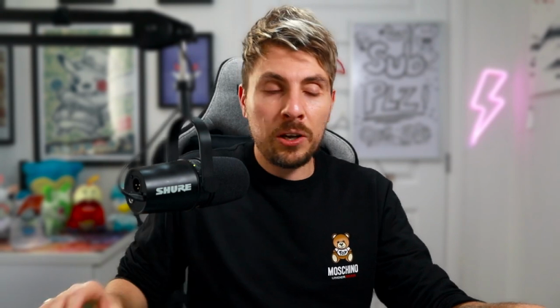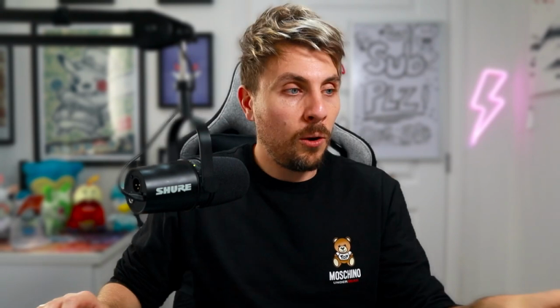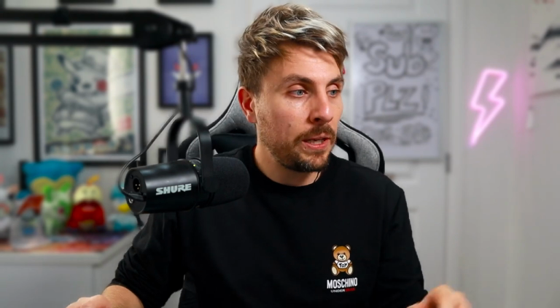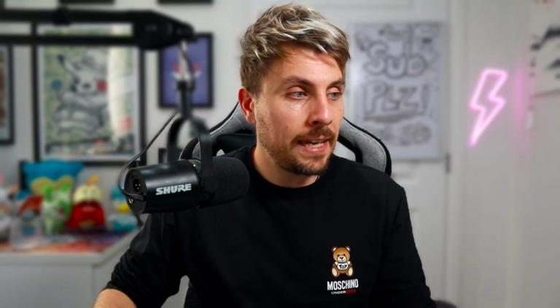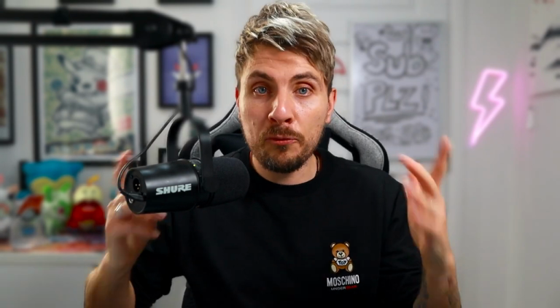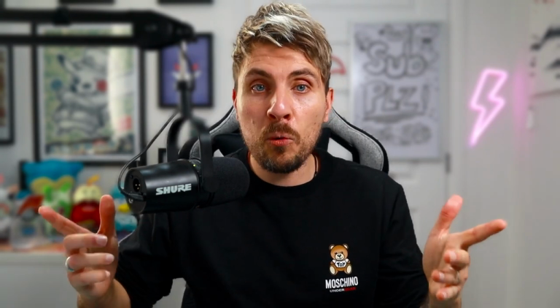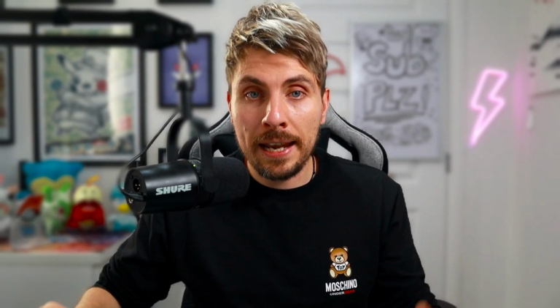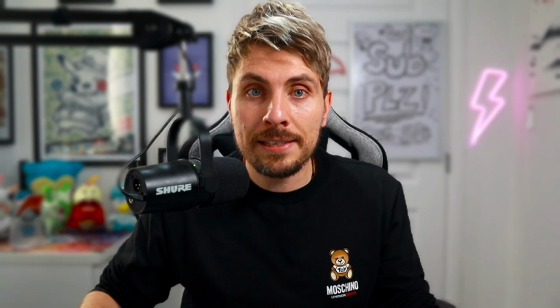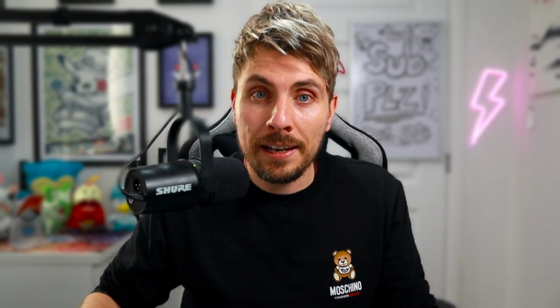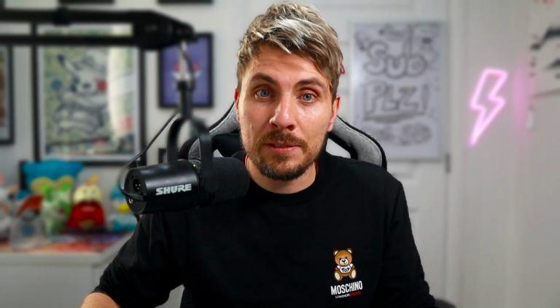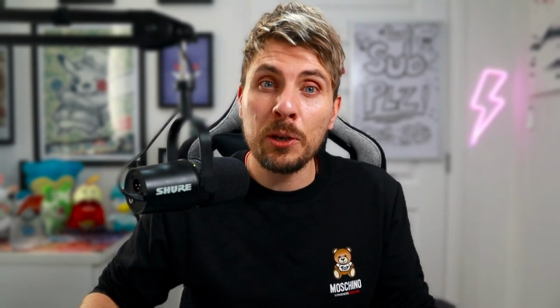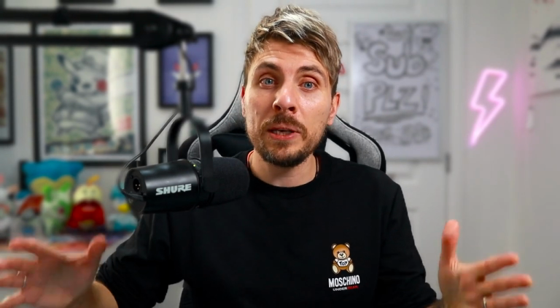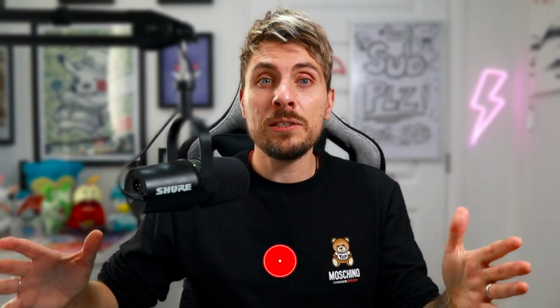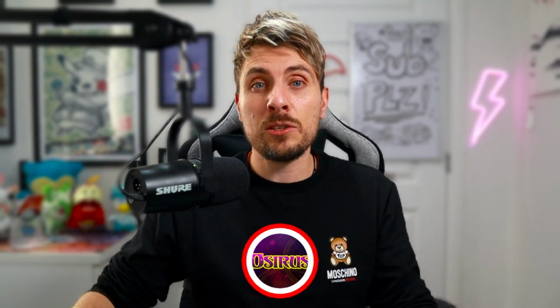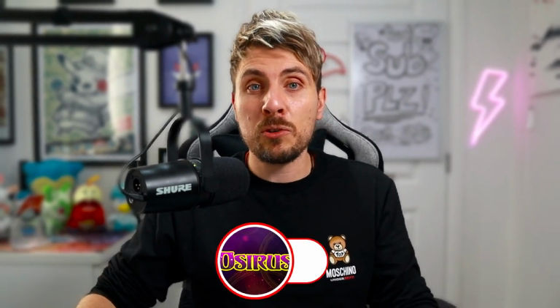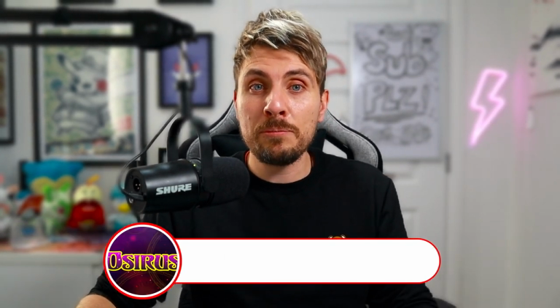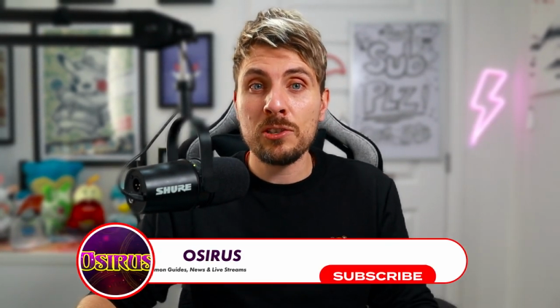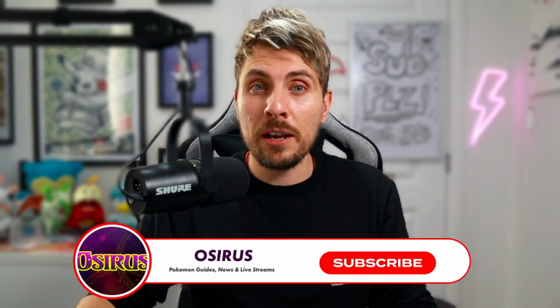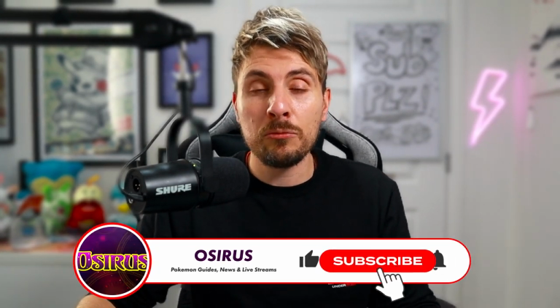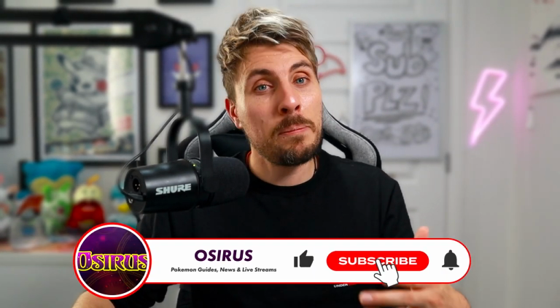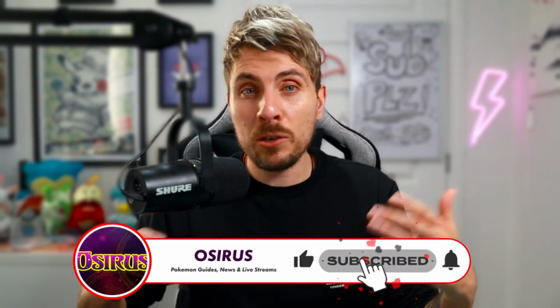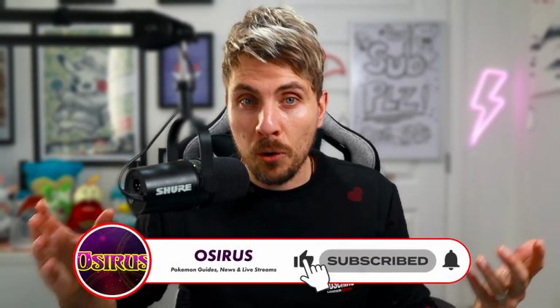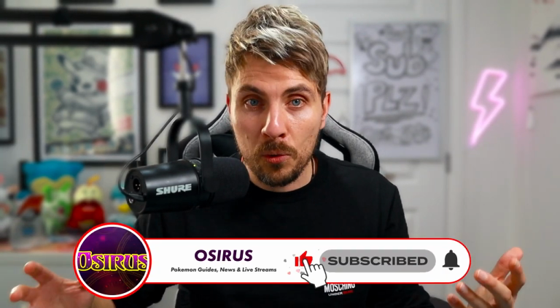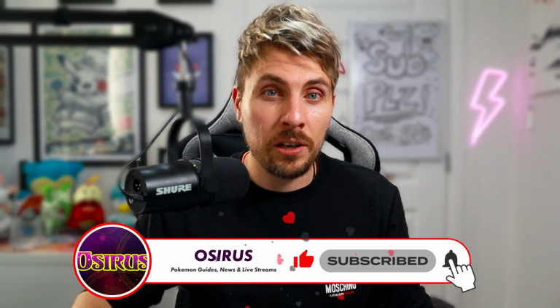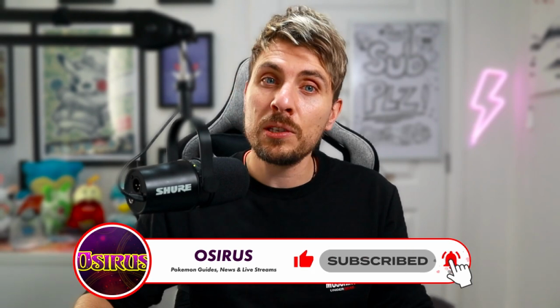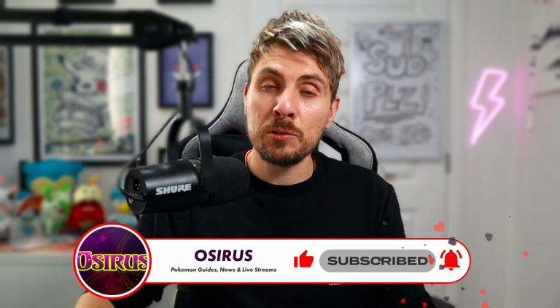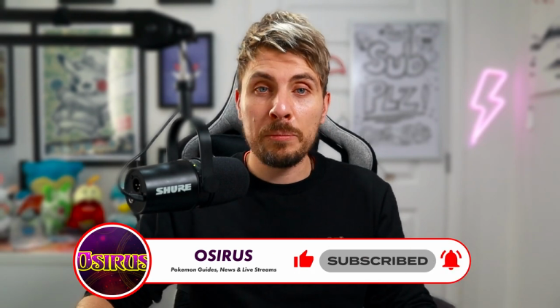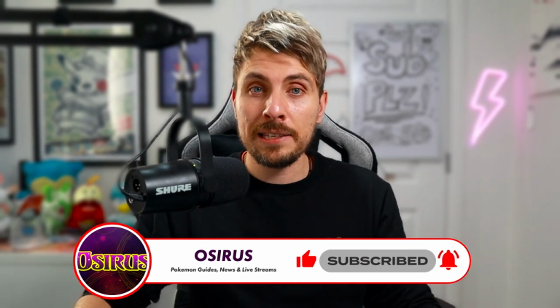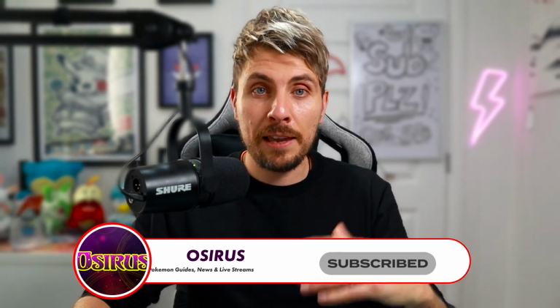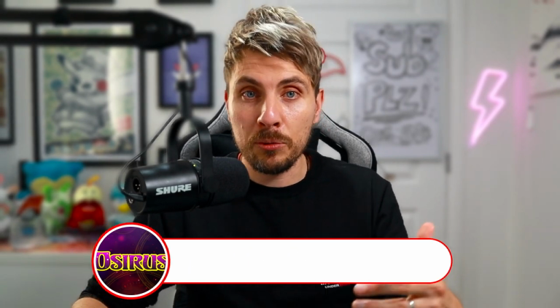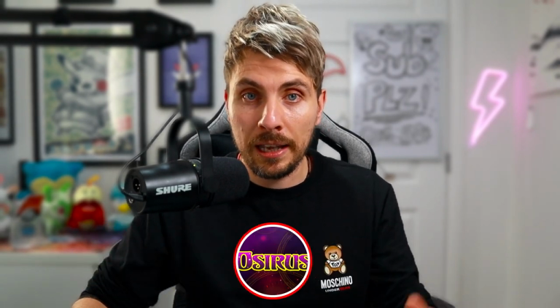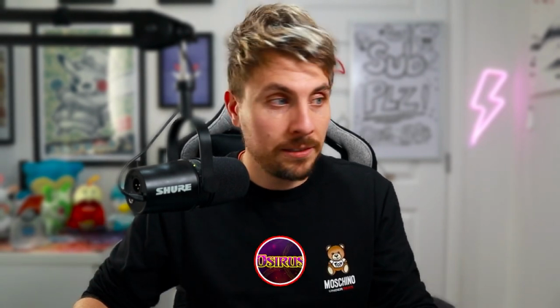We're going to hop into the game. Before we get into today's video, please subscribe to the channel. Remember you can always unsubscribe later if you would like to.